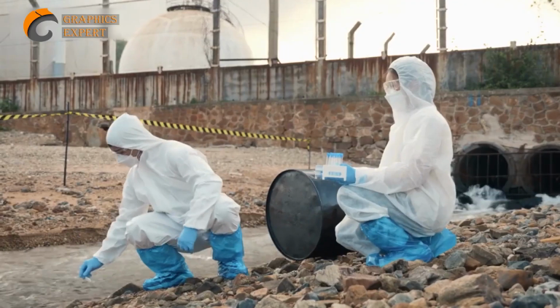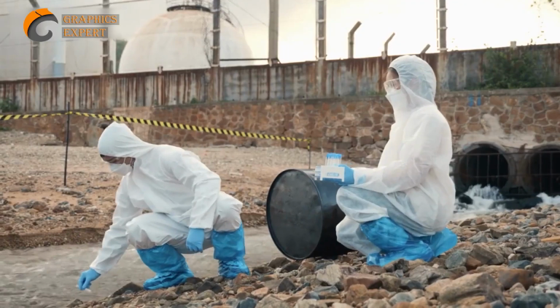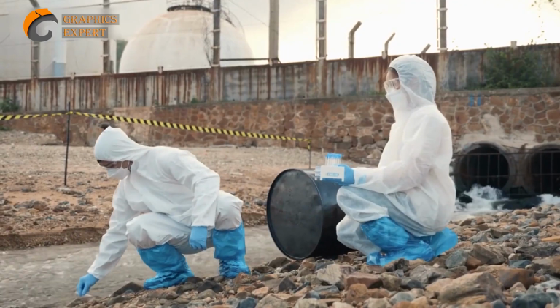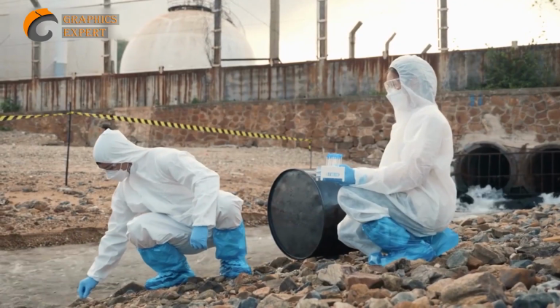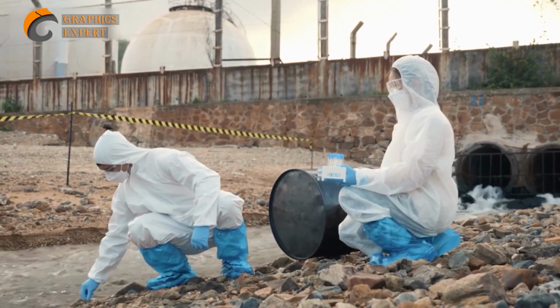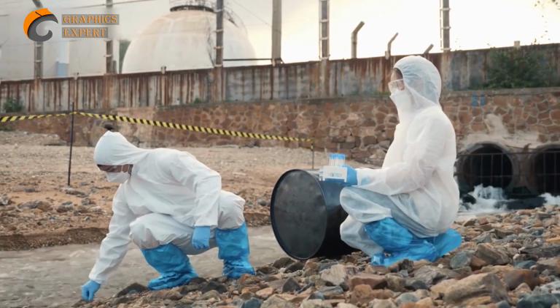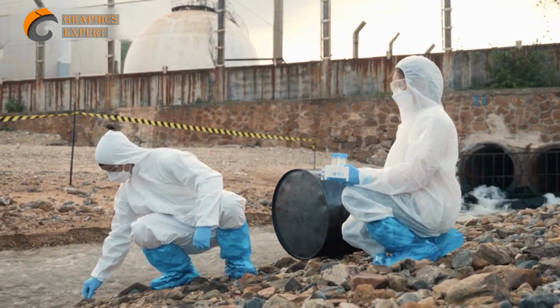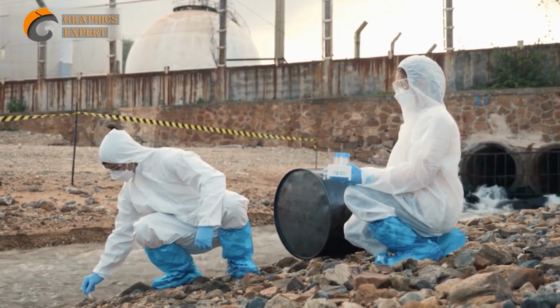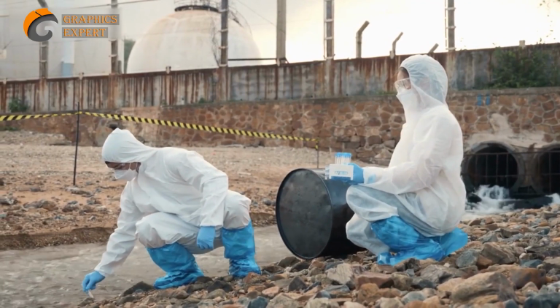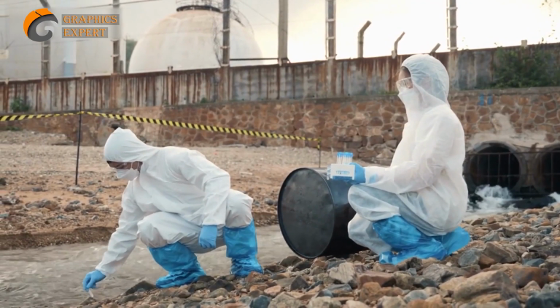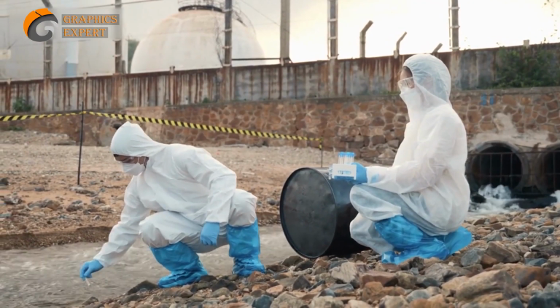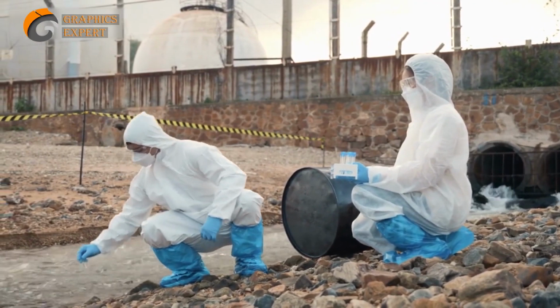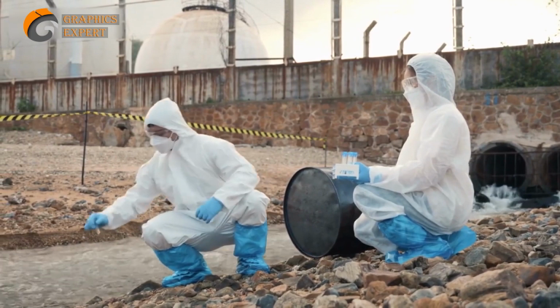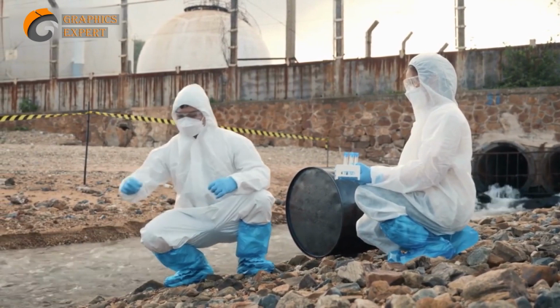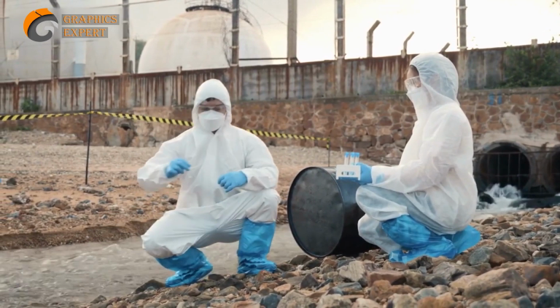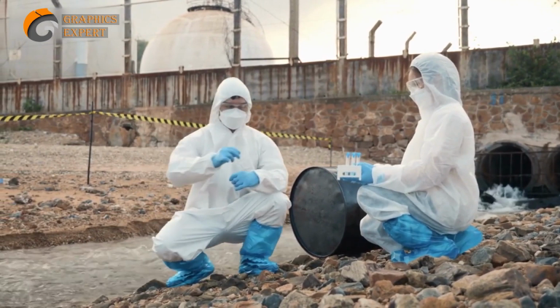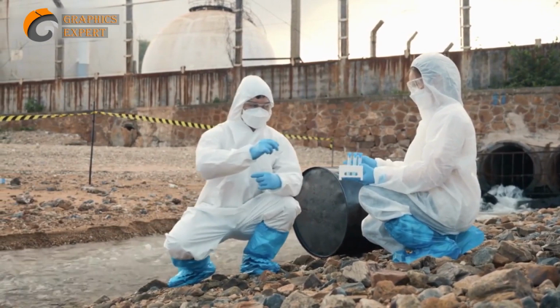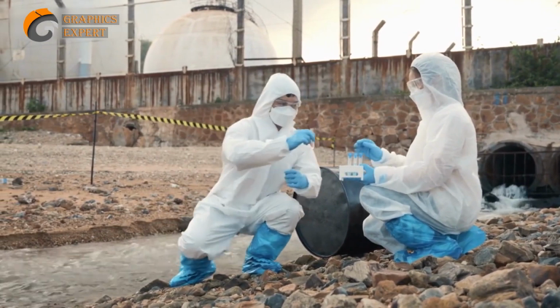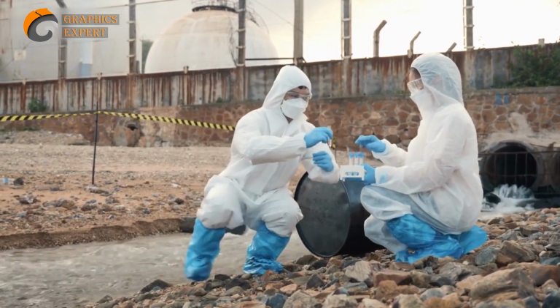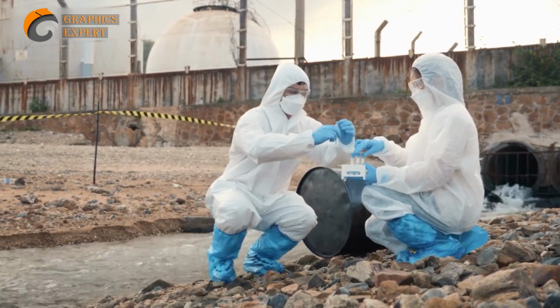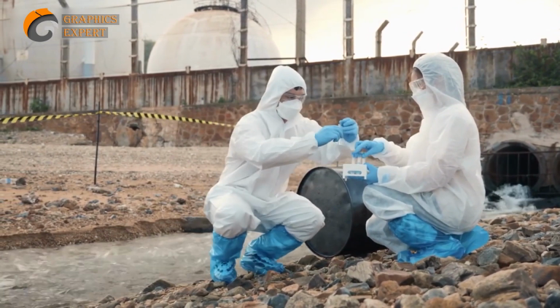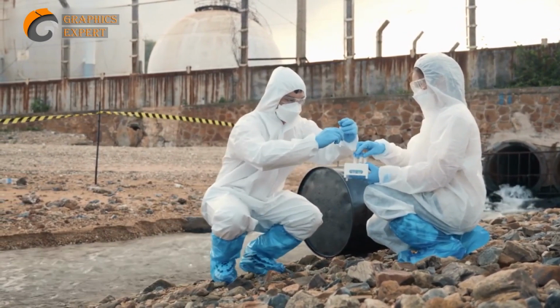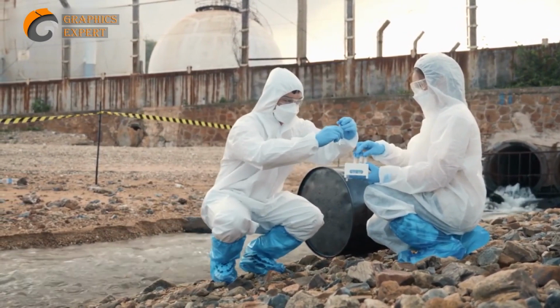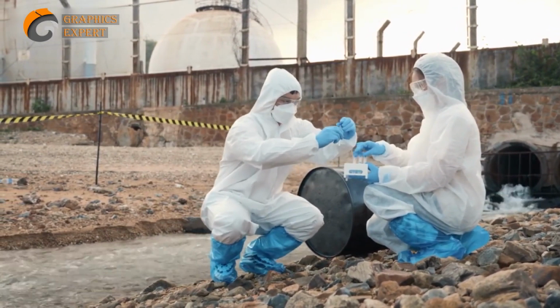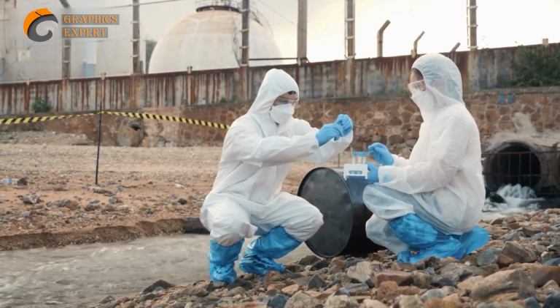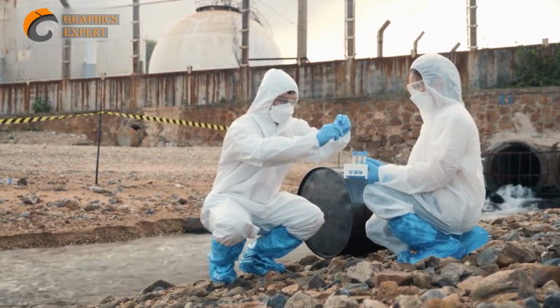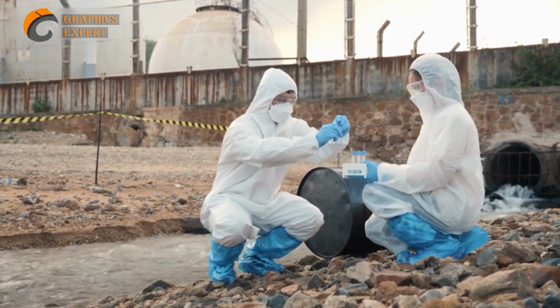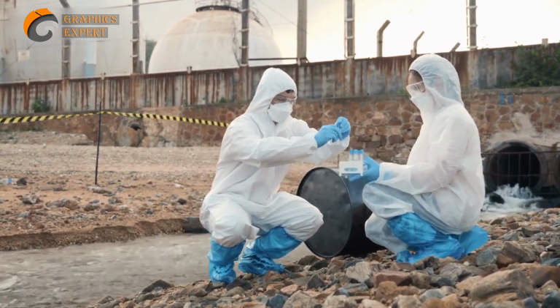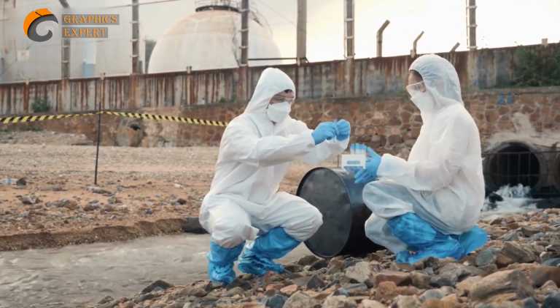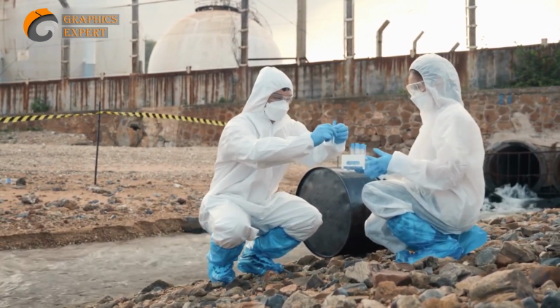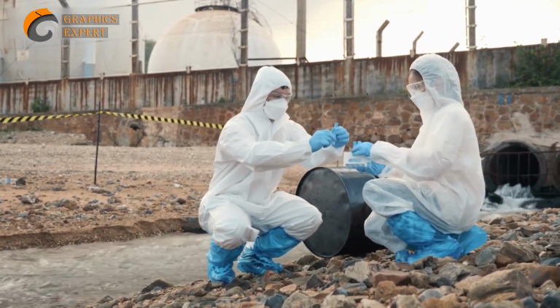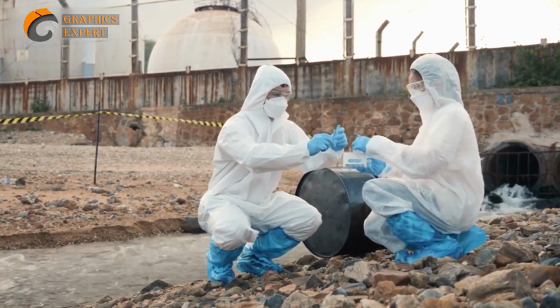It's essential to maintain the right stocking density to prevent overcrowding and ensure the healthy growth of your fish. Regularly monitor water quality parameters such as temperature, pH levels, and oxygen levels to keep your fish in a stress-free environment.